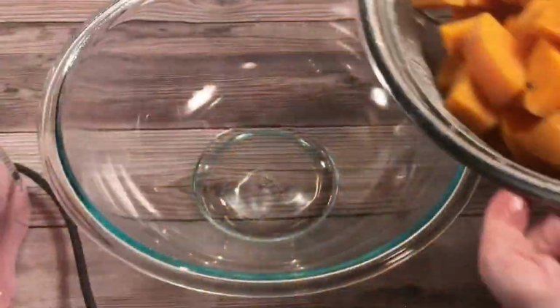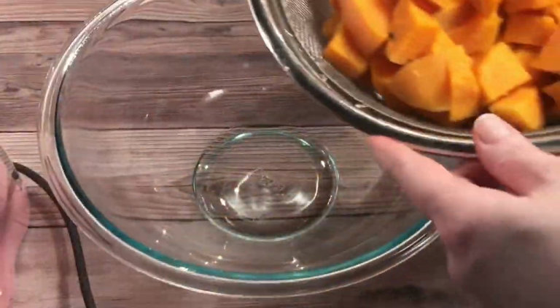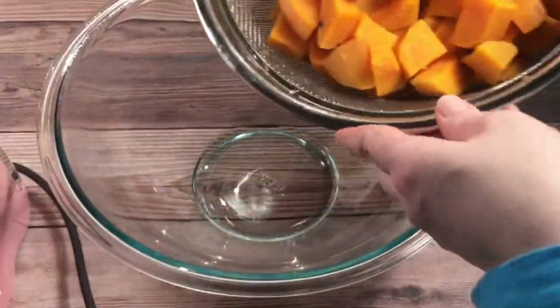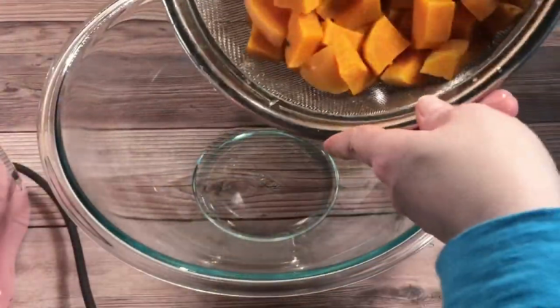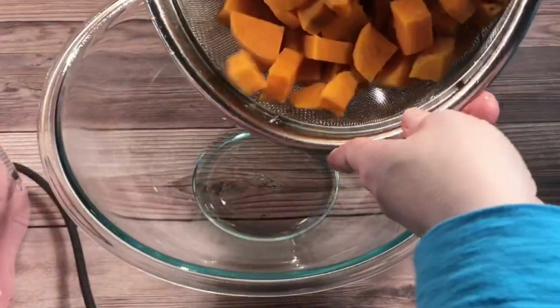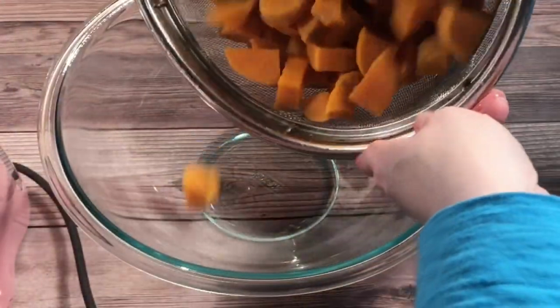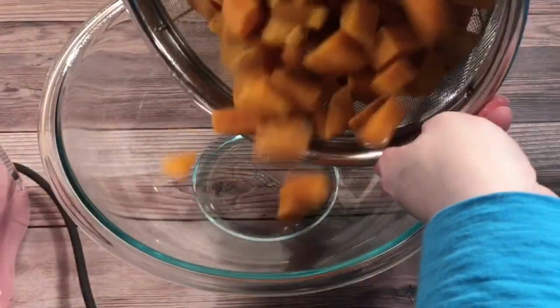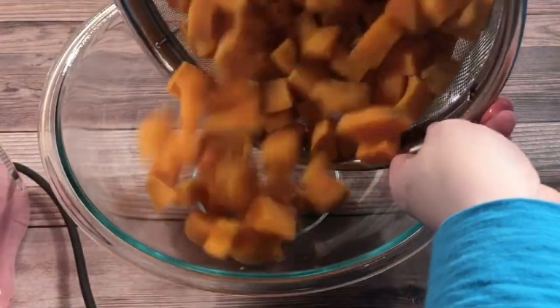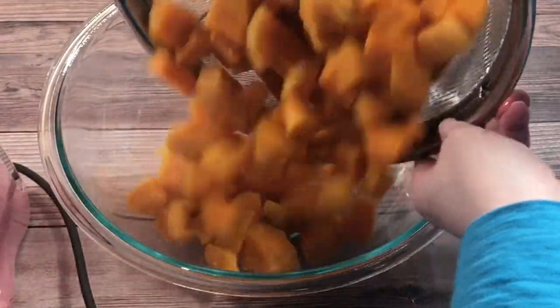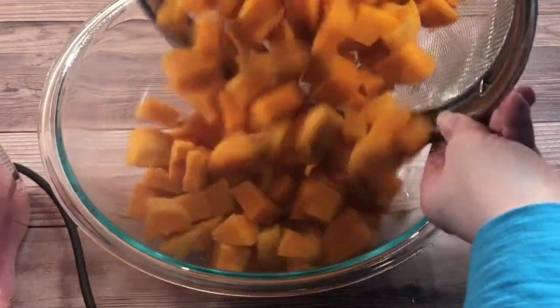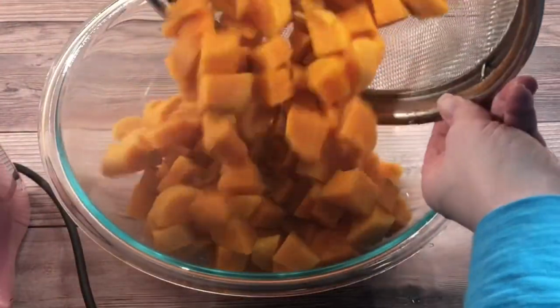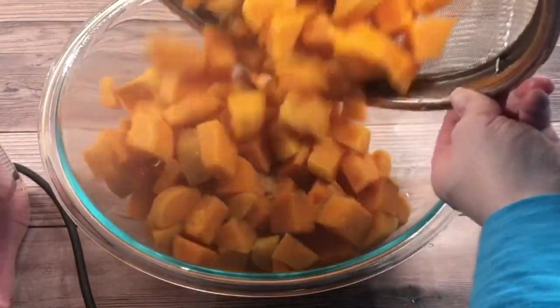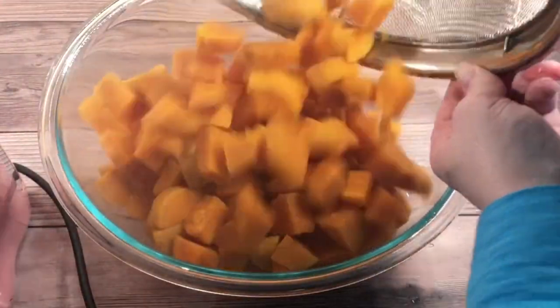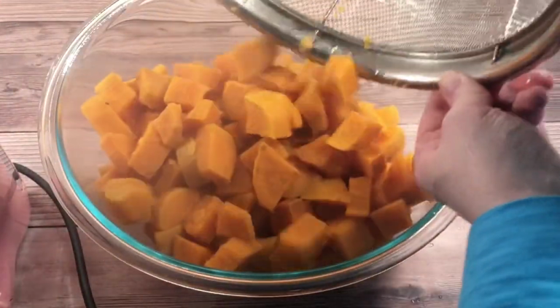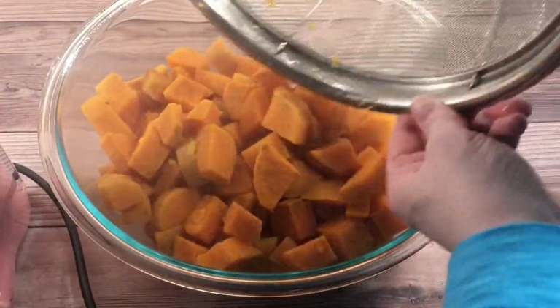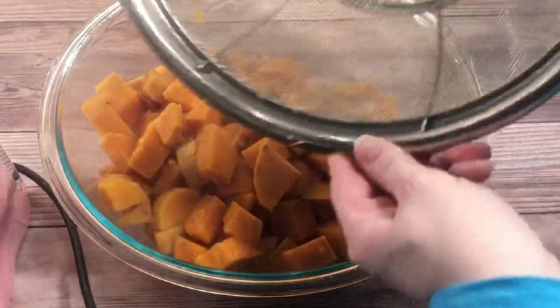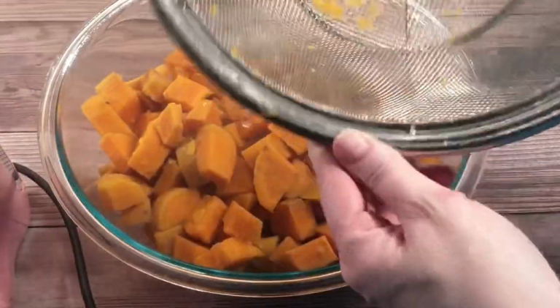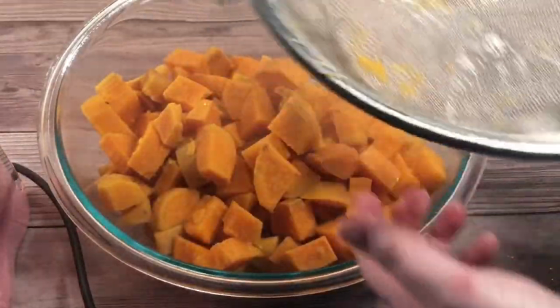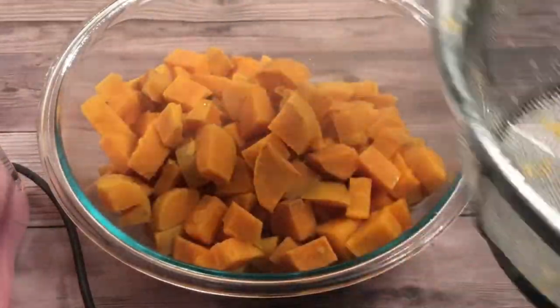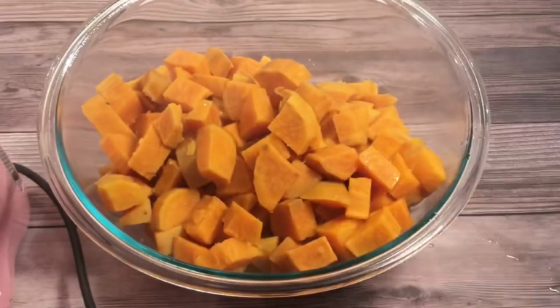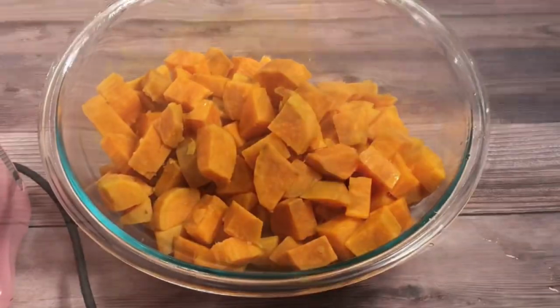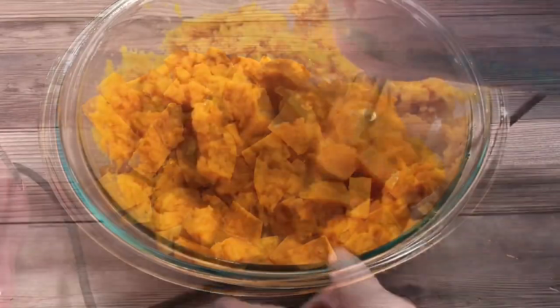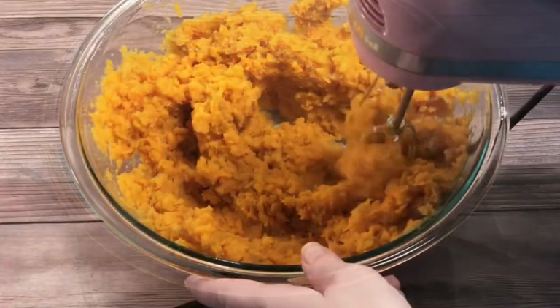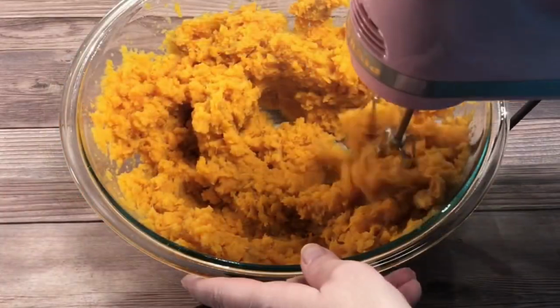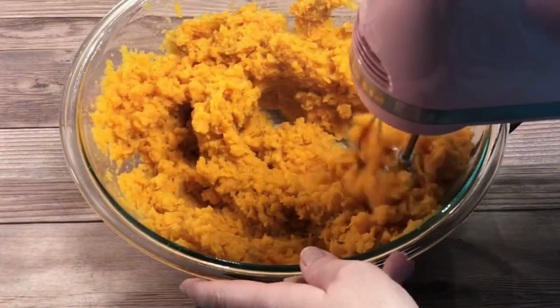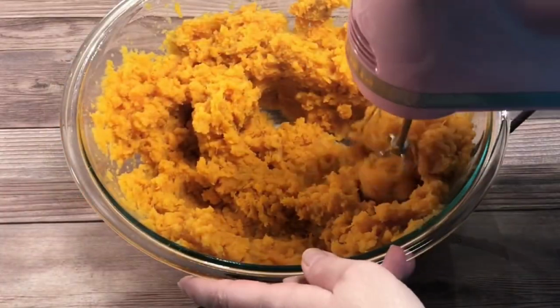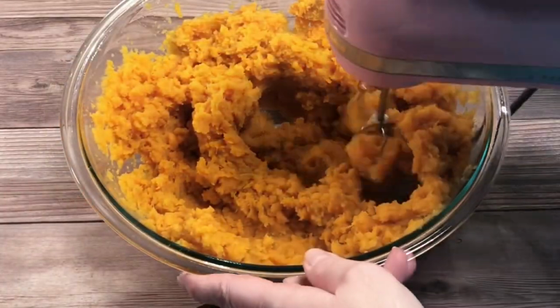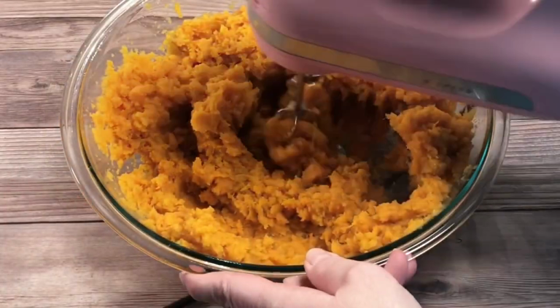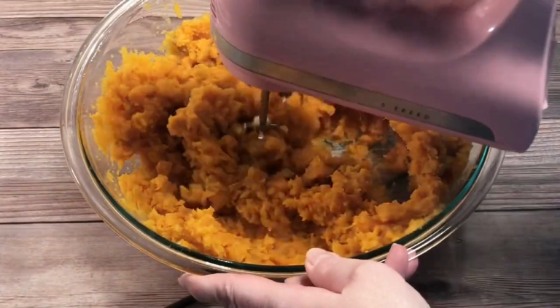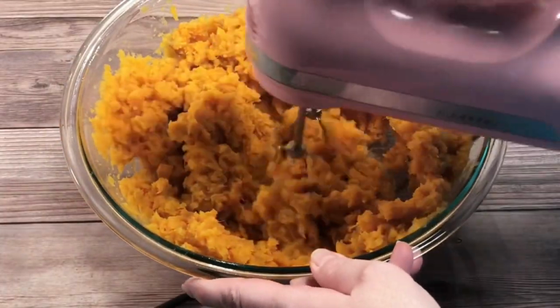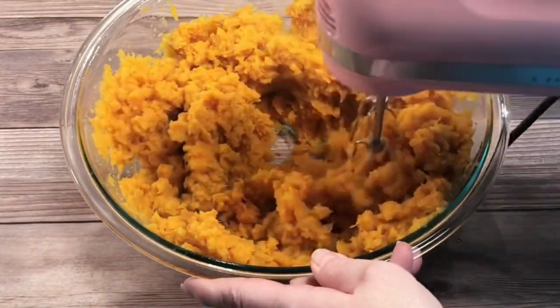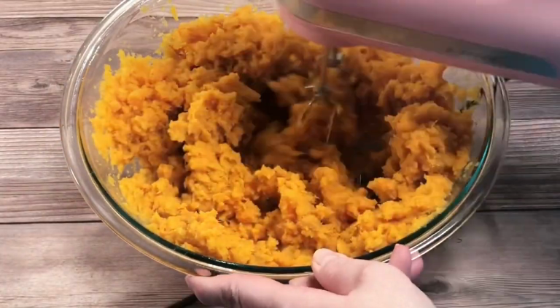Once they were drained, I added them to a large bowl and mashed them until they were smooth.